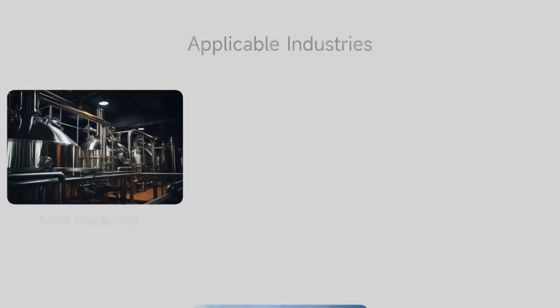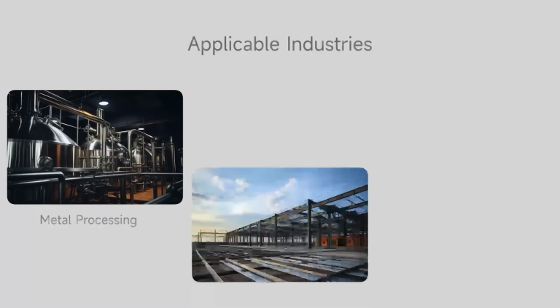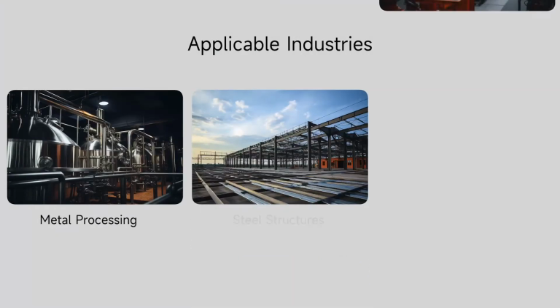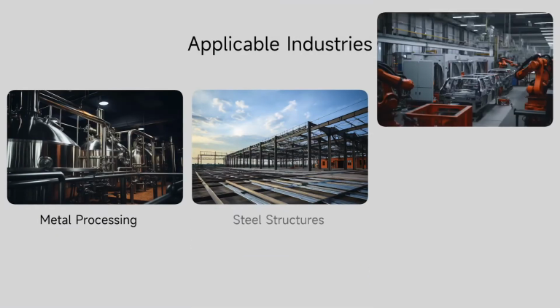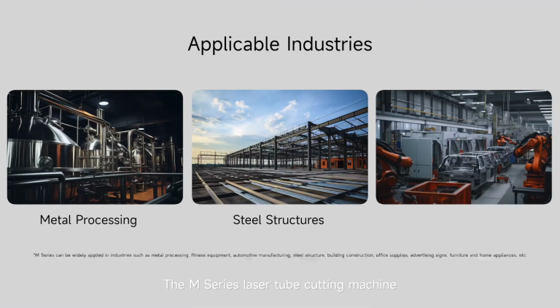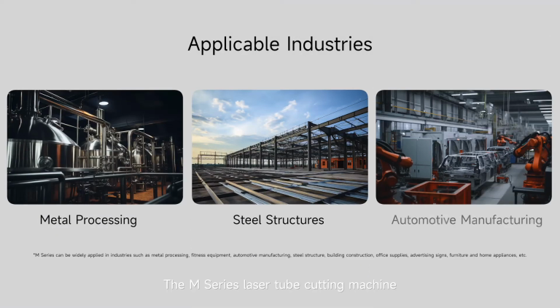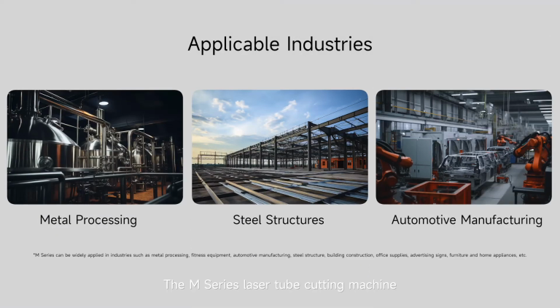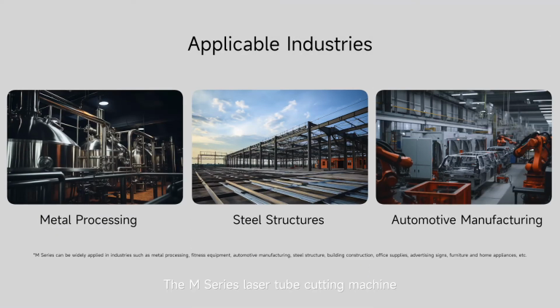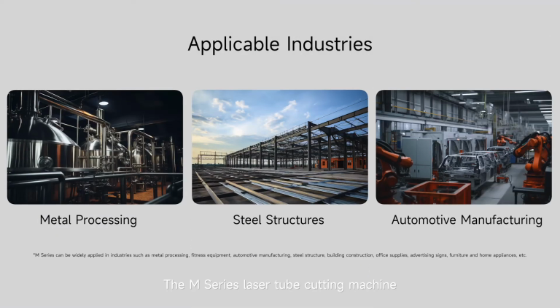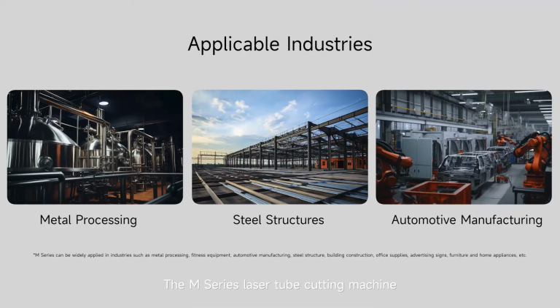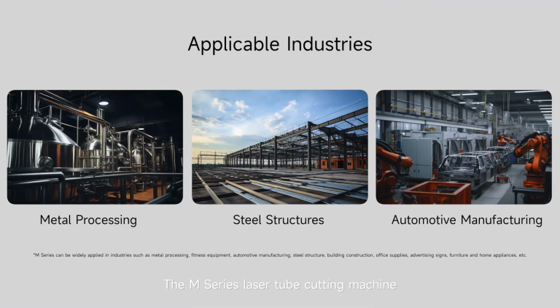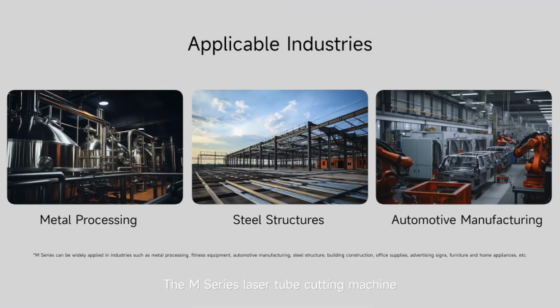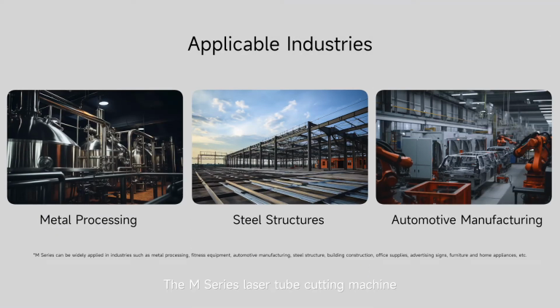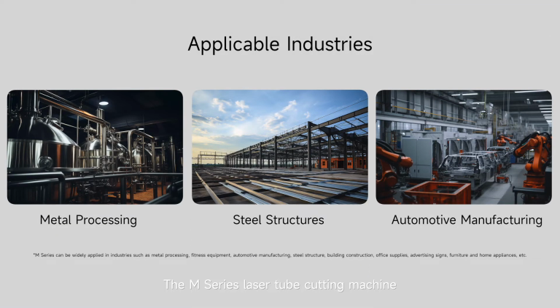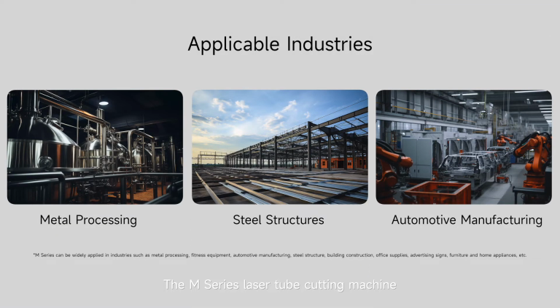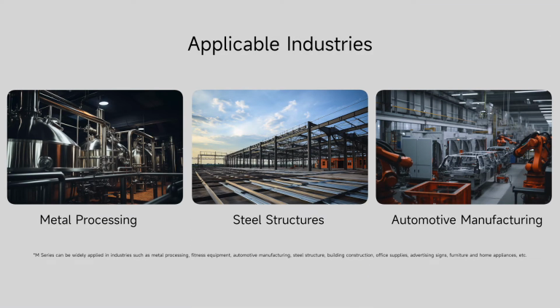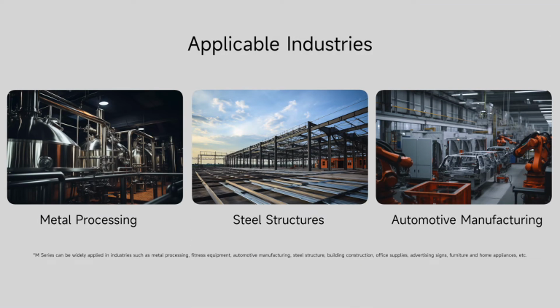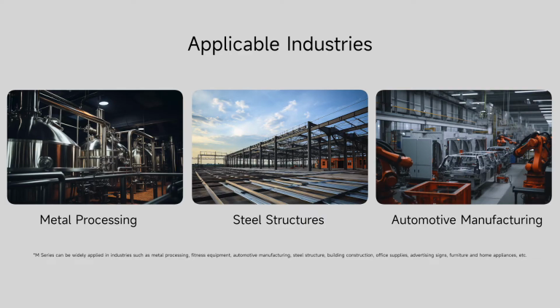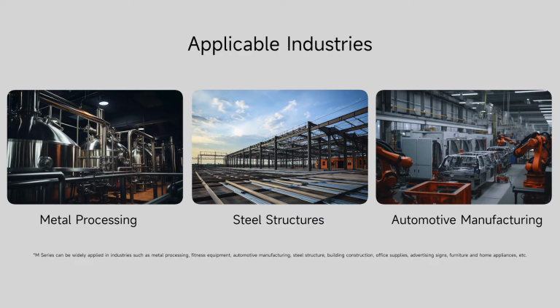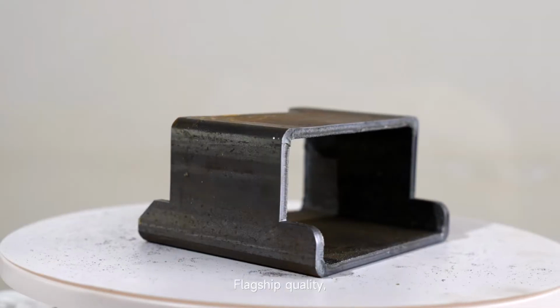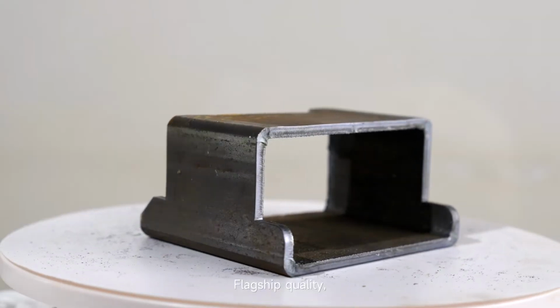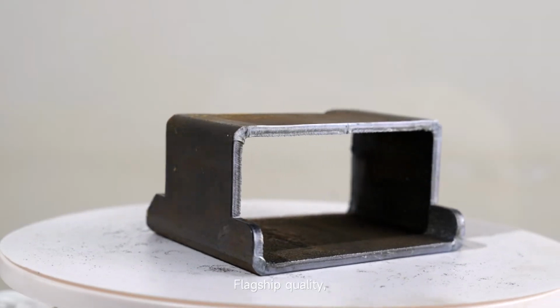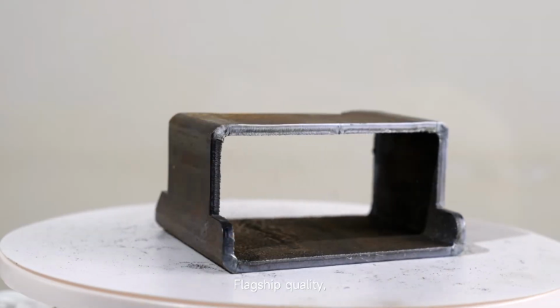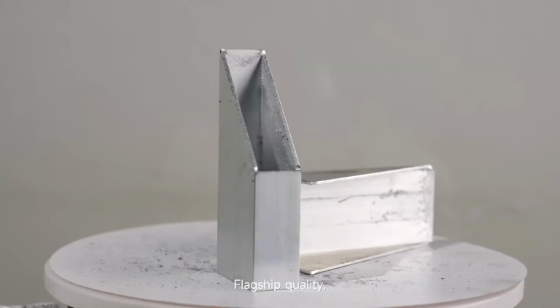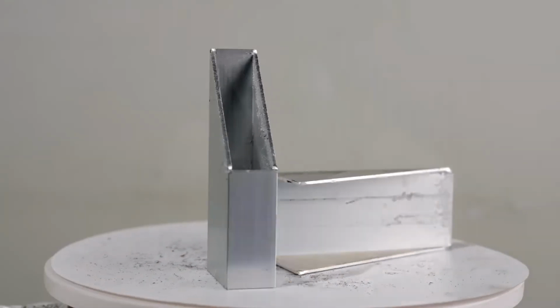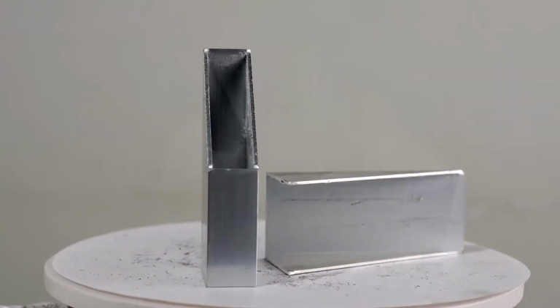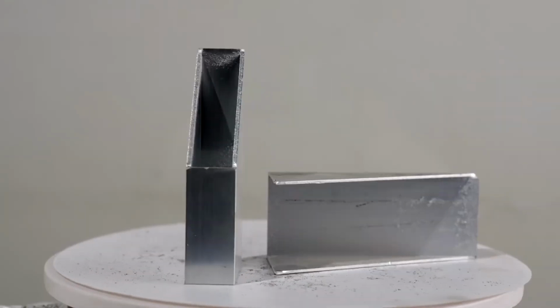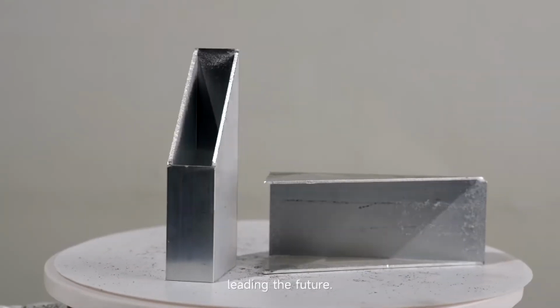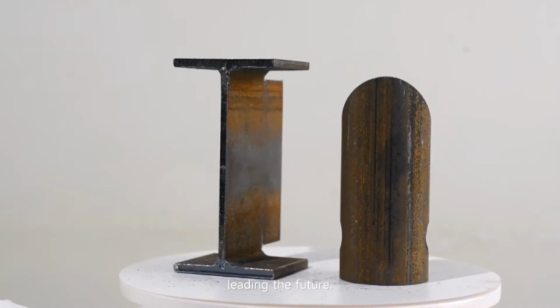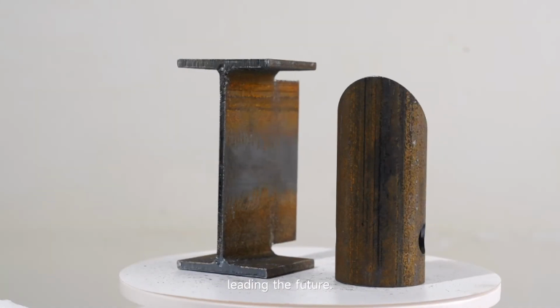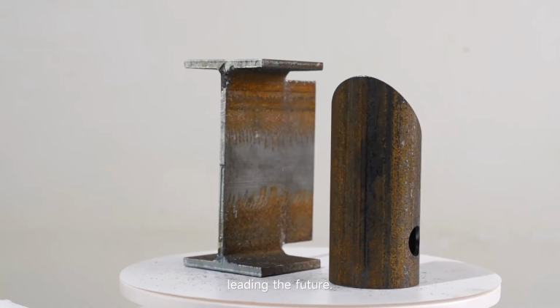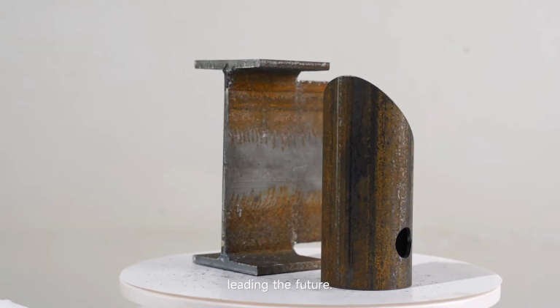The M series laser tube cutting machine — flagship quality, leading the future.